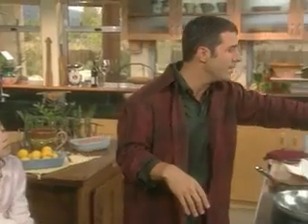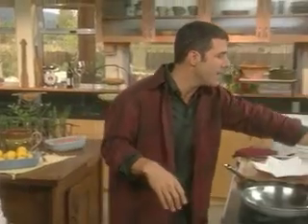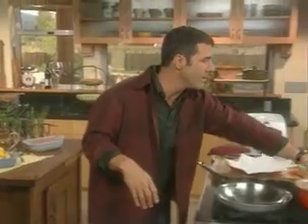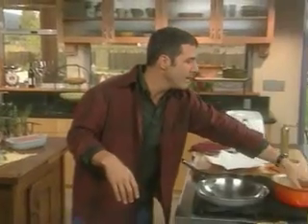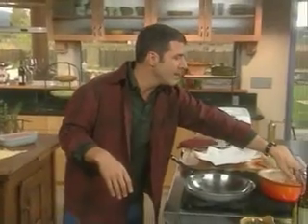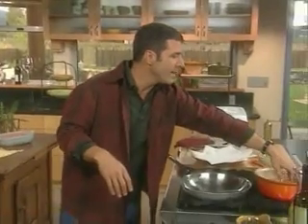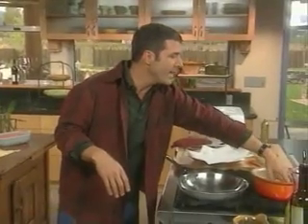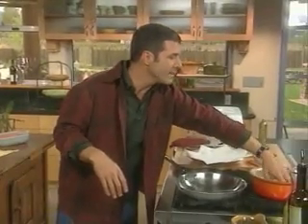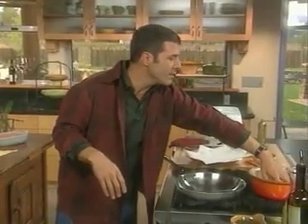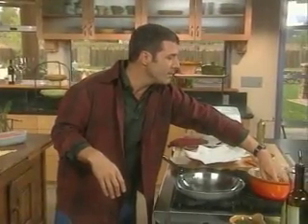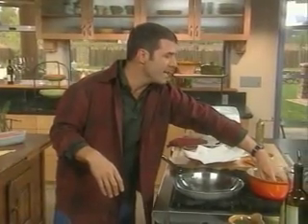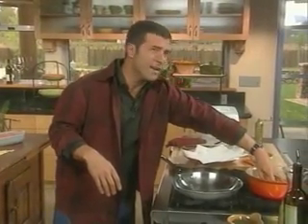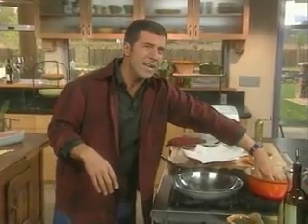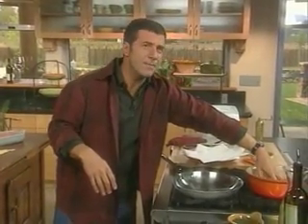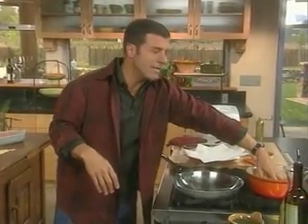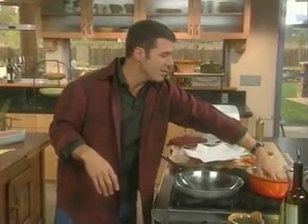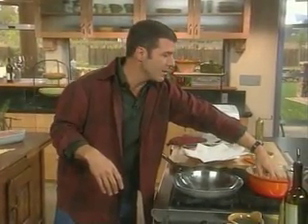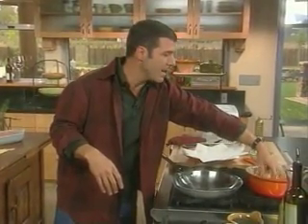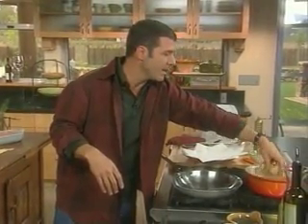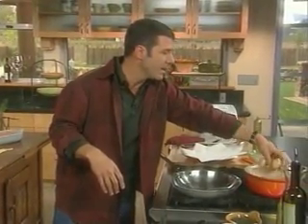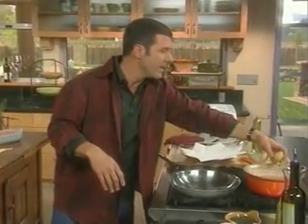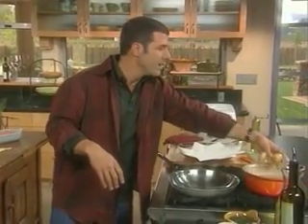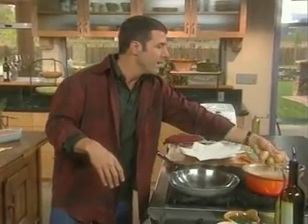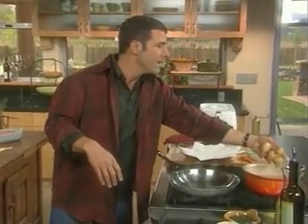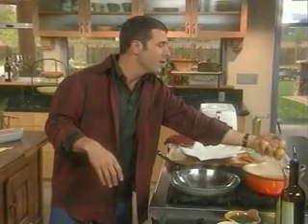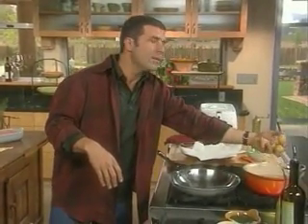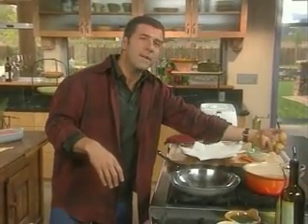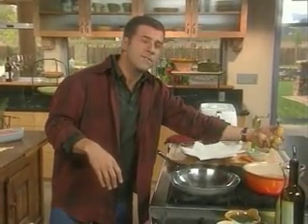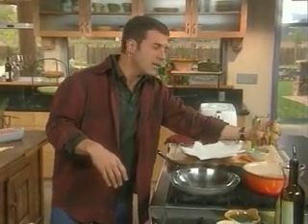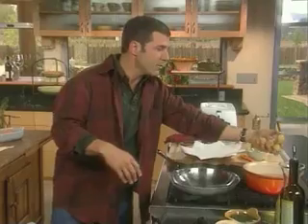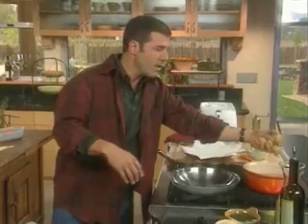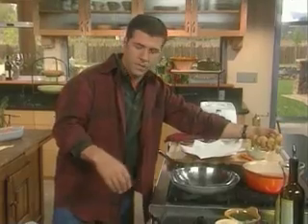You take a nice little potato — any potato that you like — in a good amount of salted water.